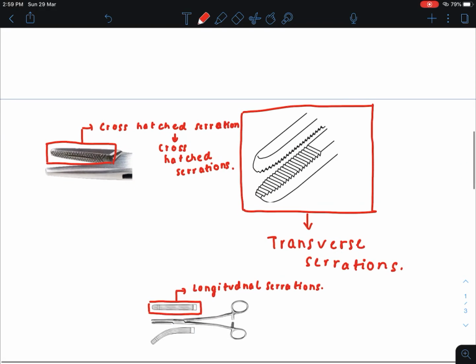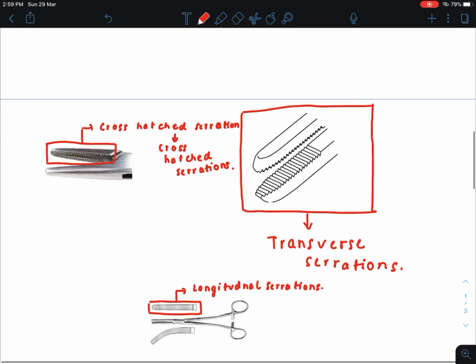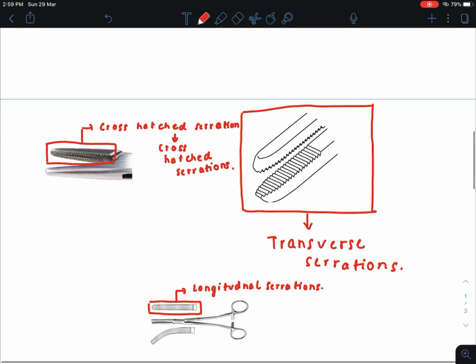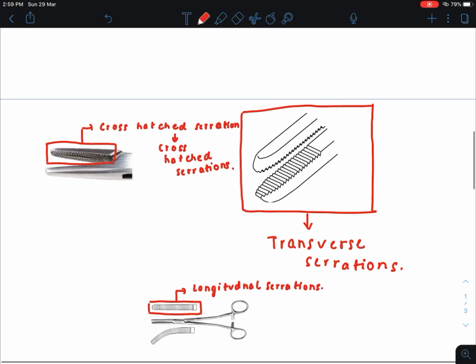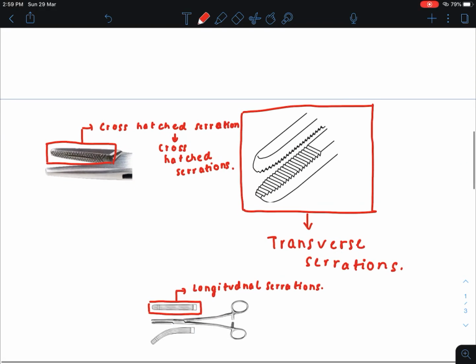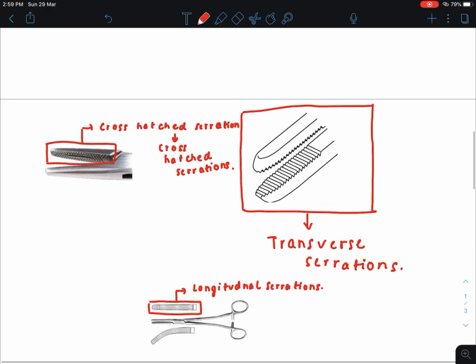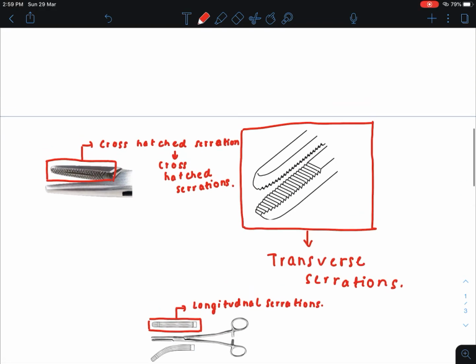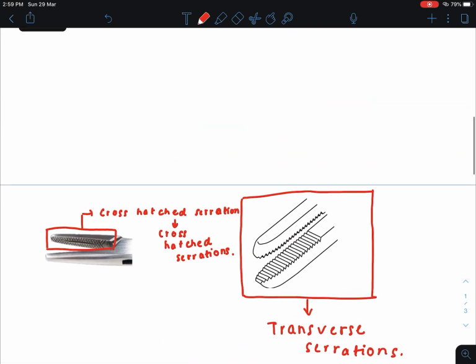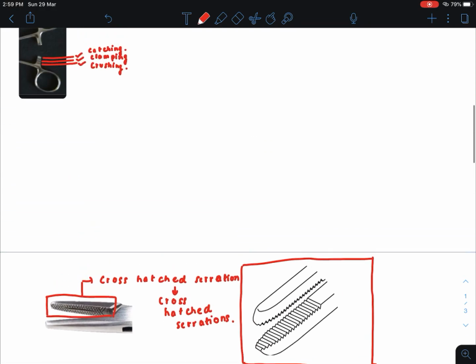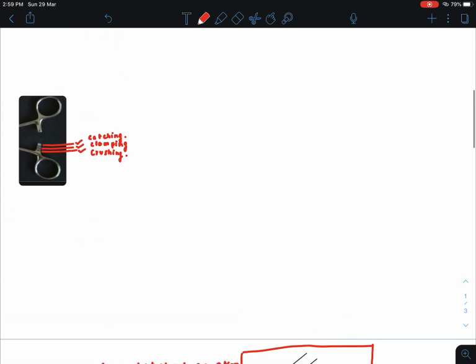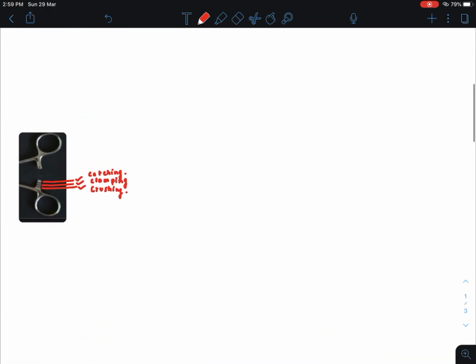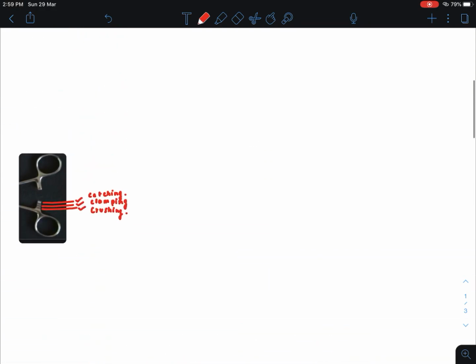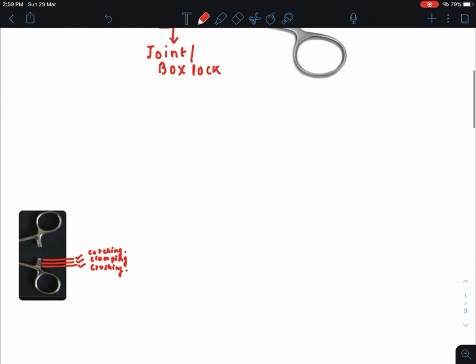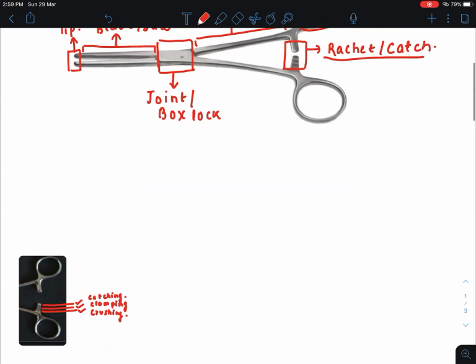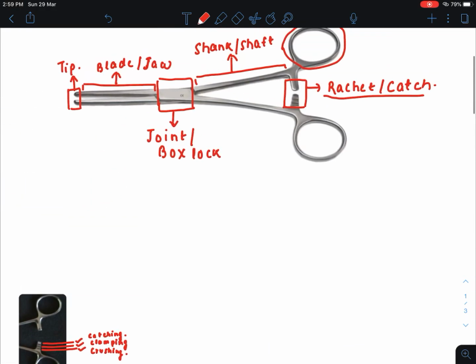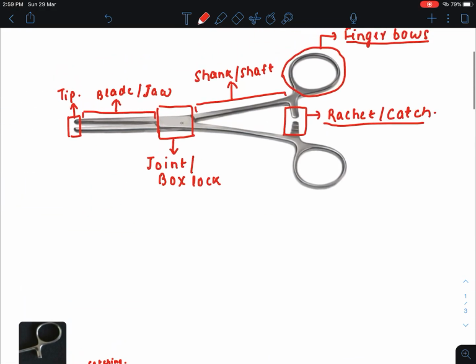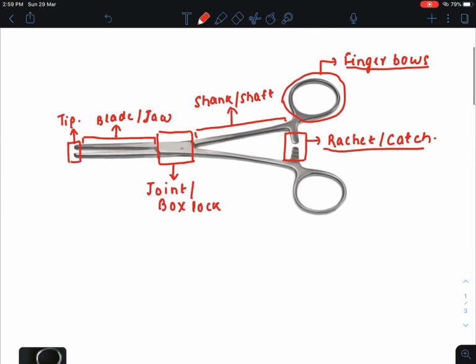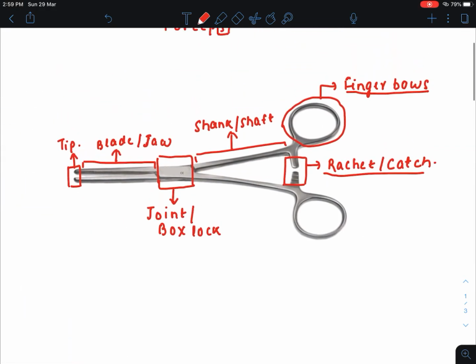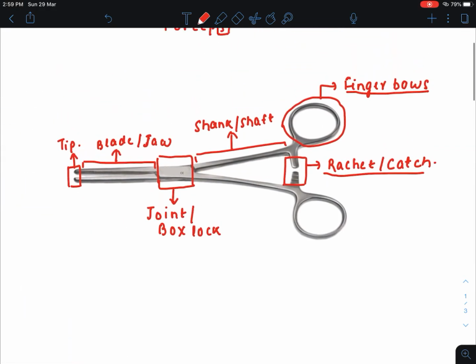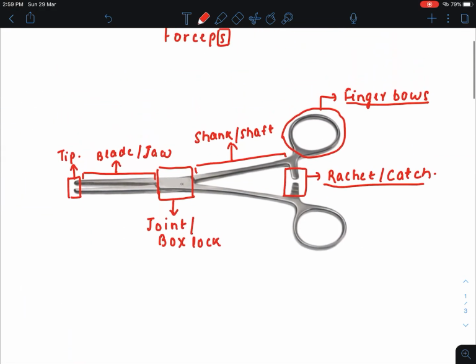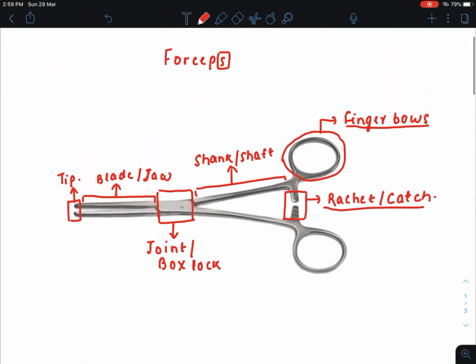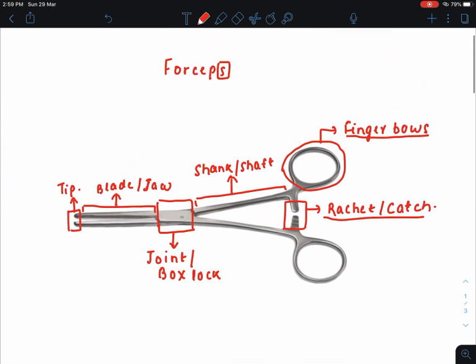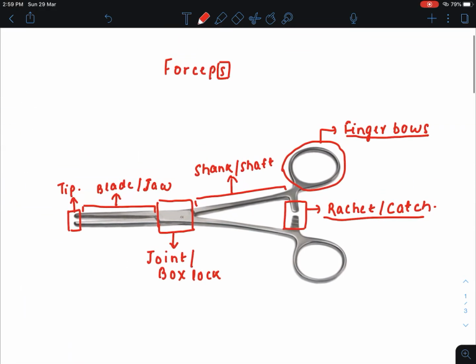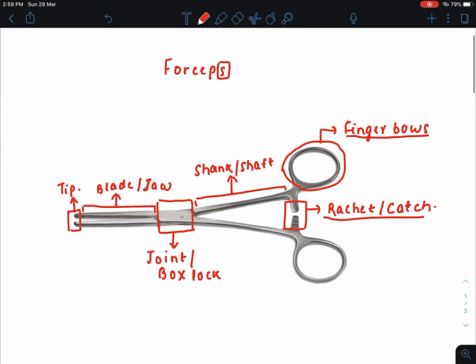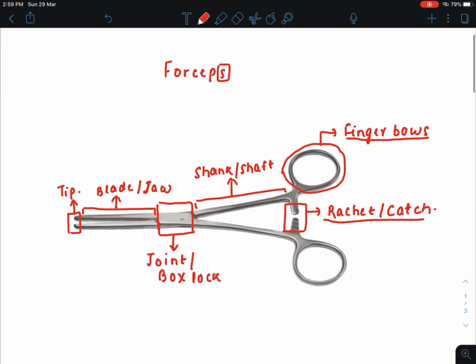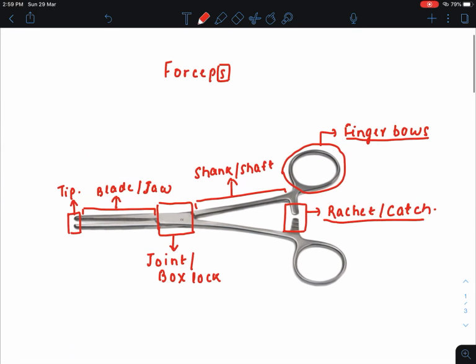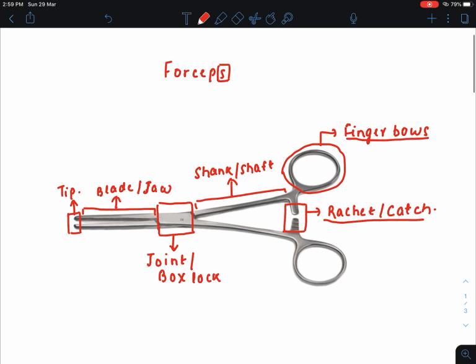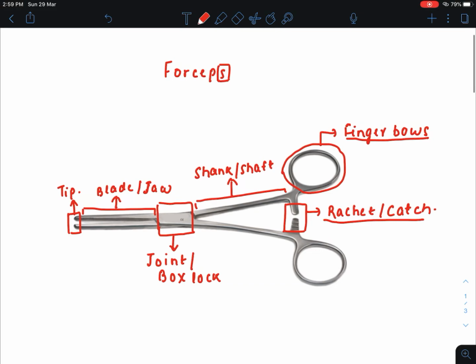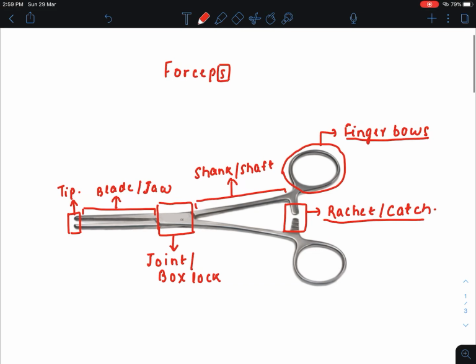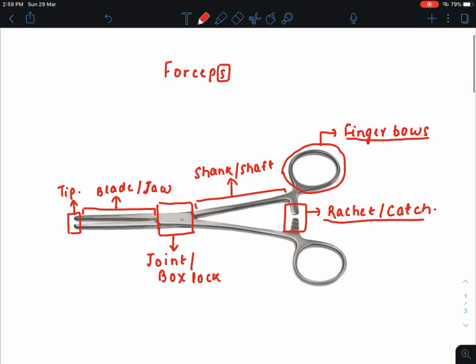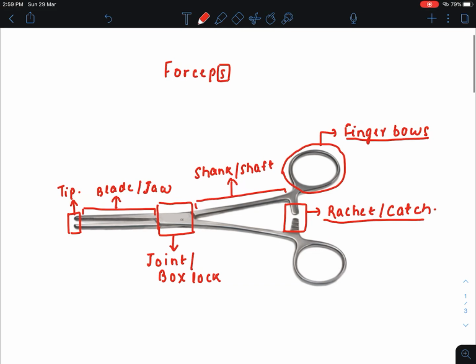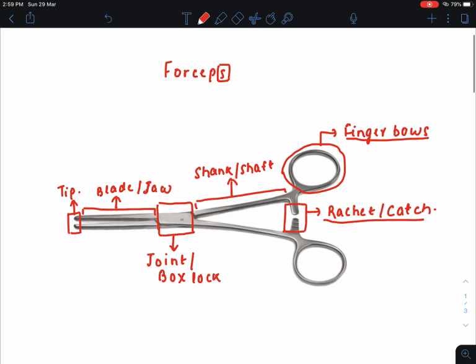So I have discussed the parts and the types of serrations of the surgical instrument. This is the first video of the surgical instruments series.